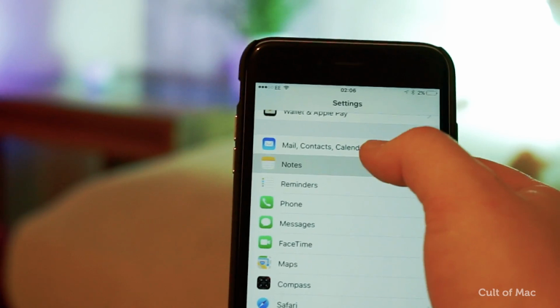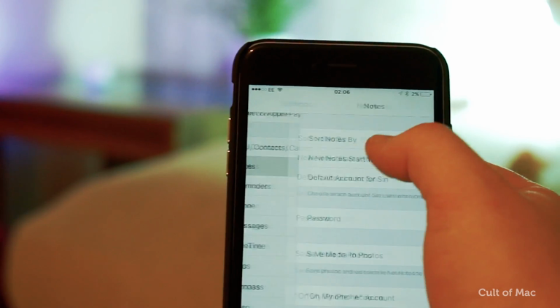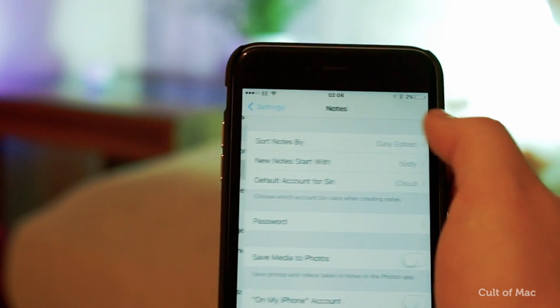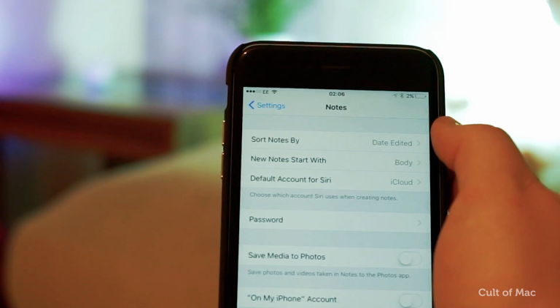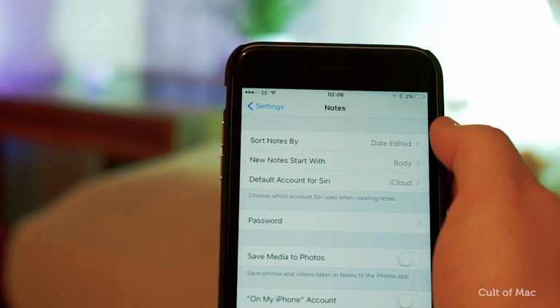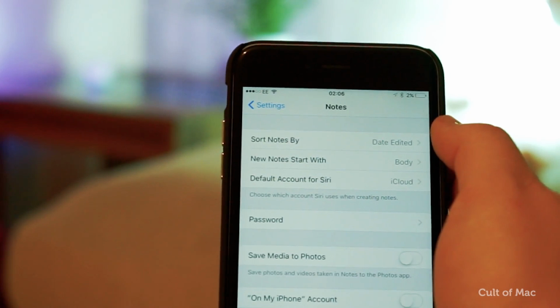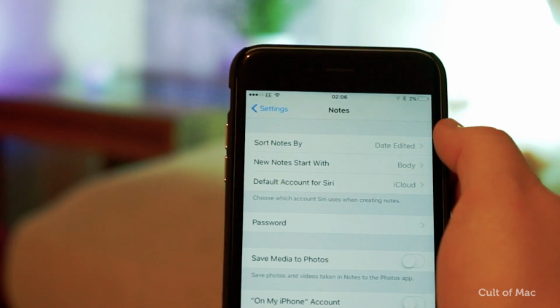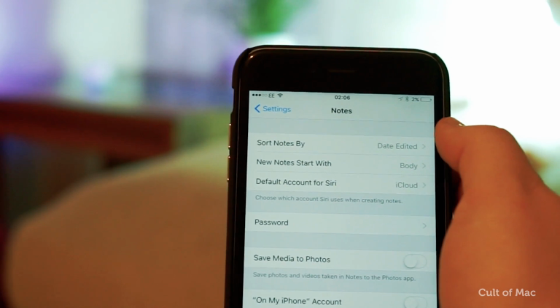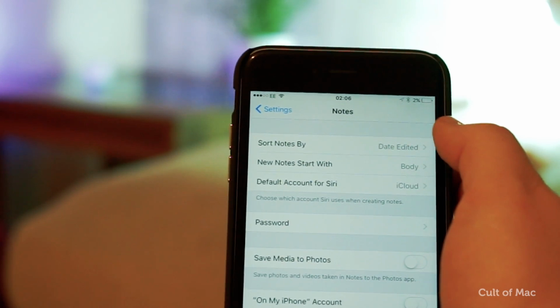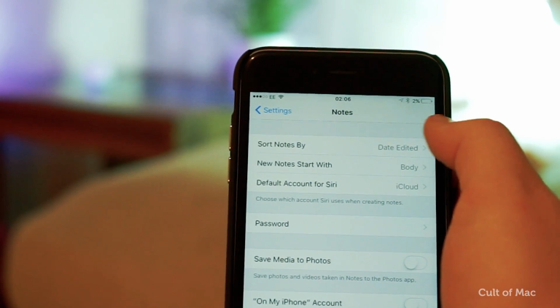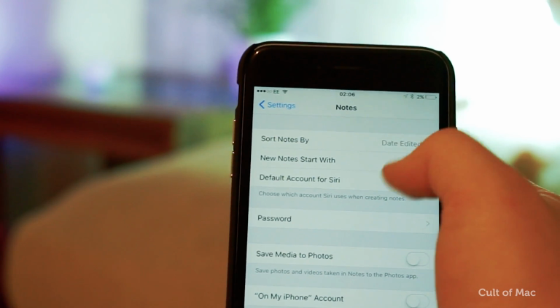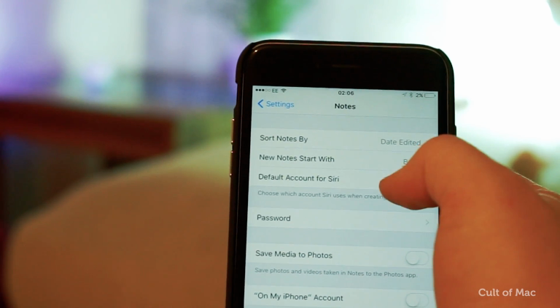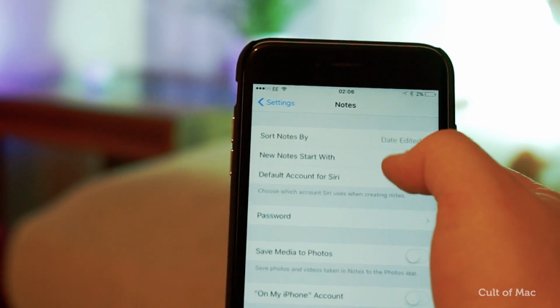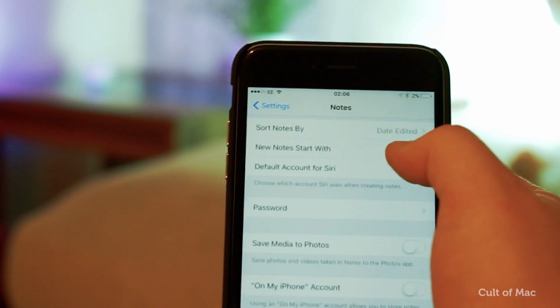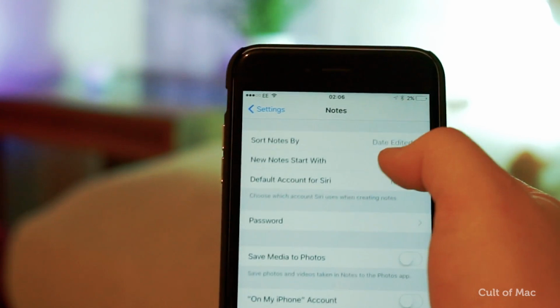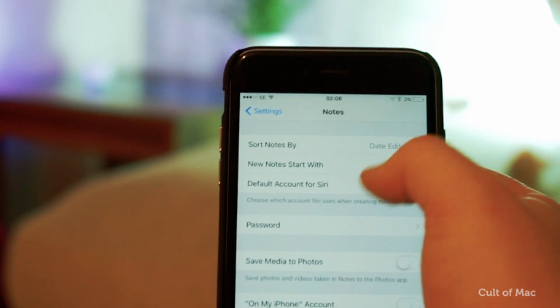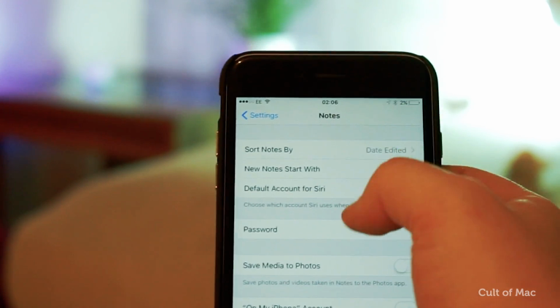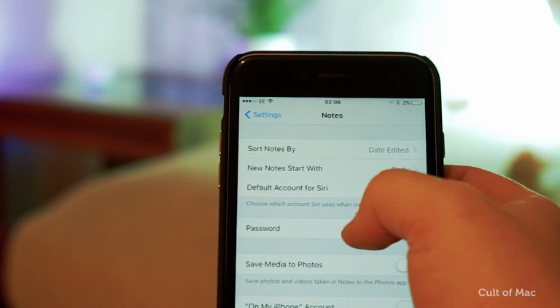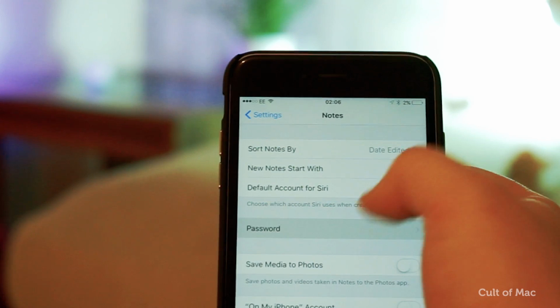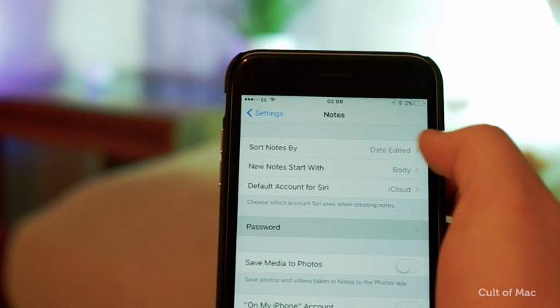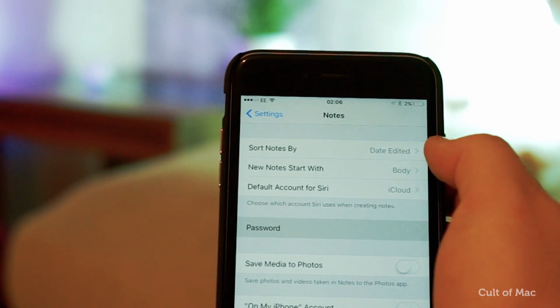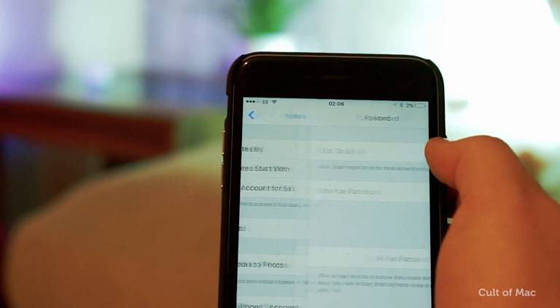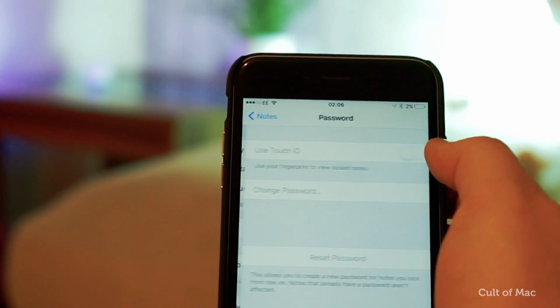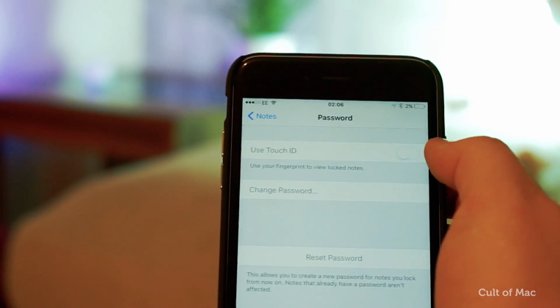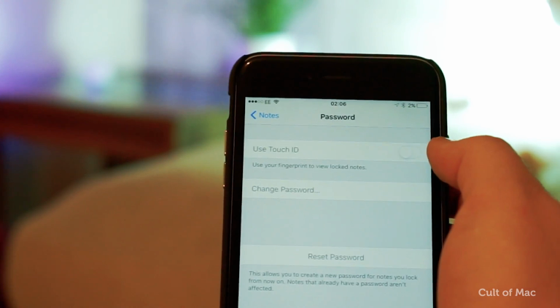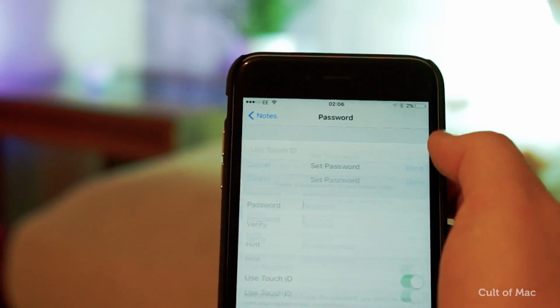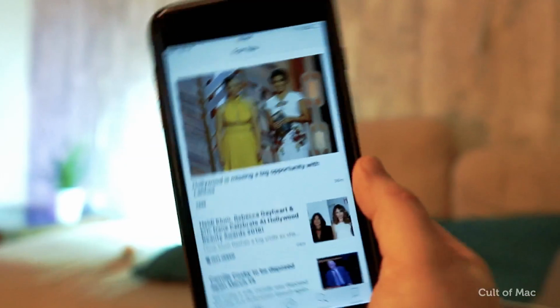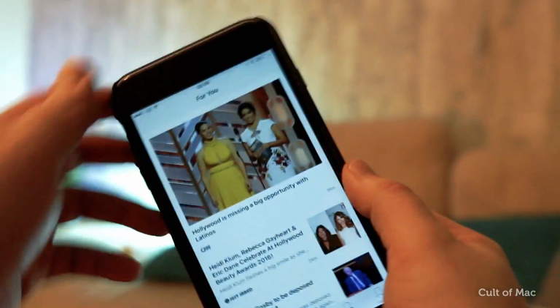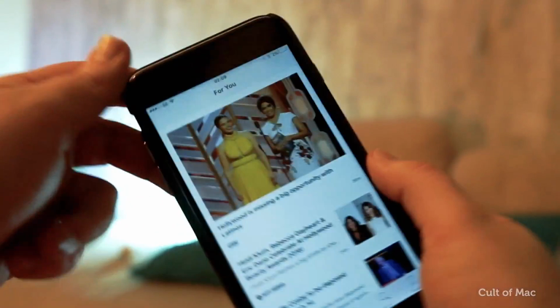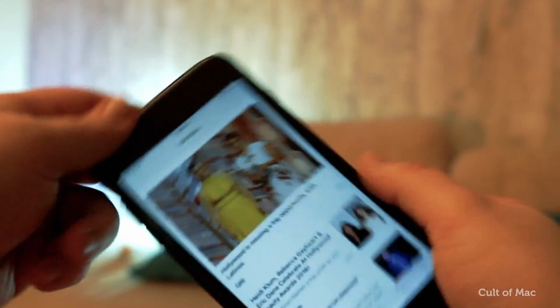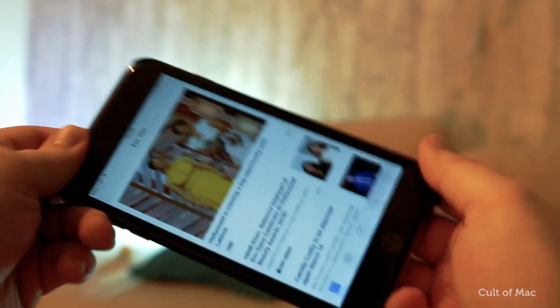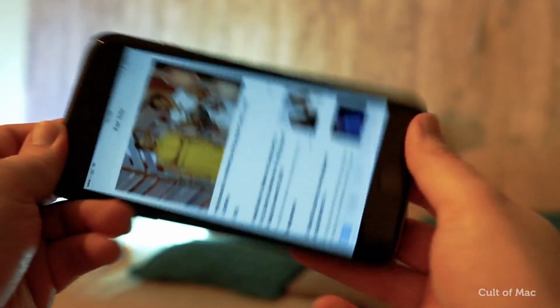There's also the option to password protect your notes using a passcode or Touch ID, and finally some updates for the News app.